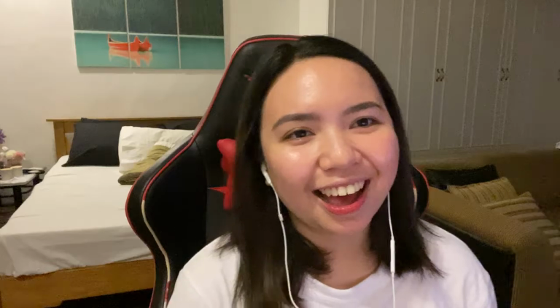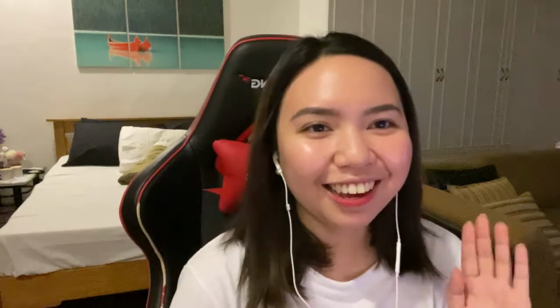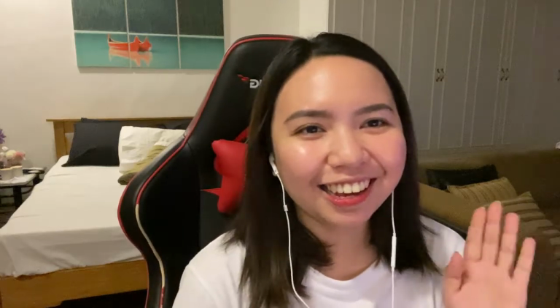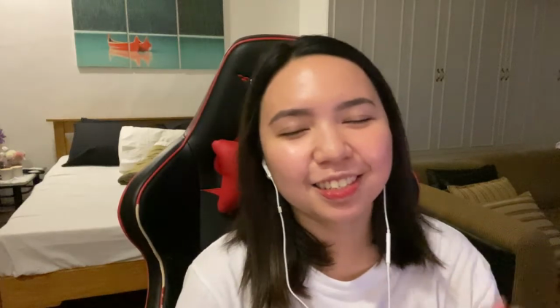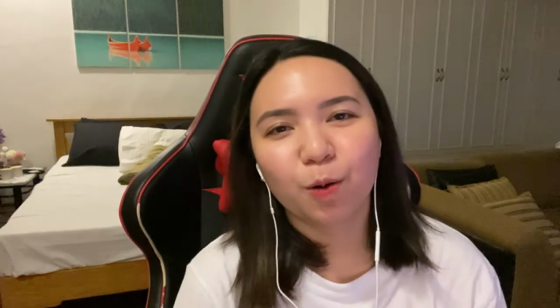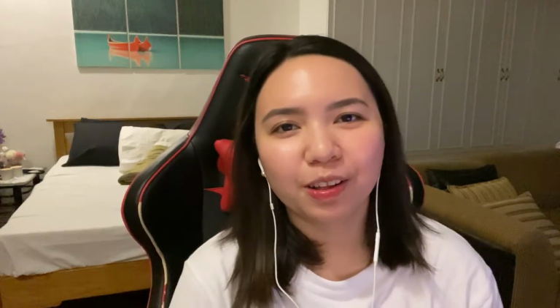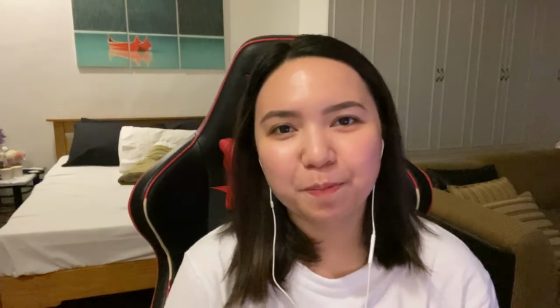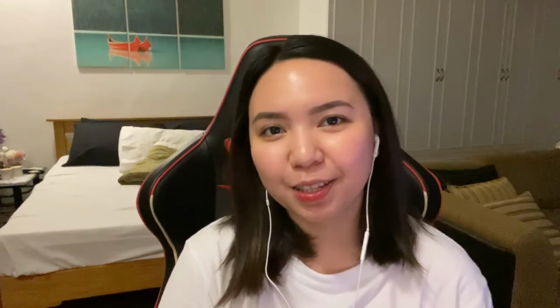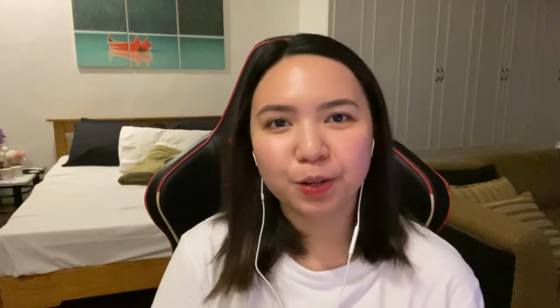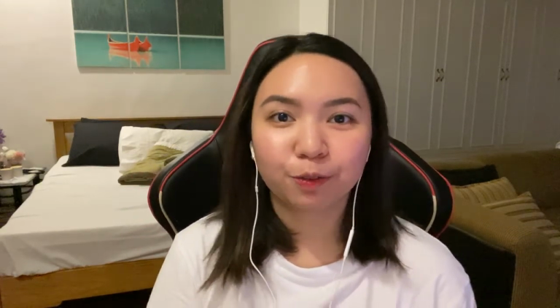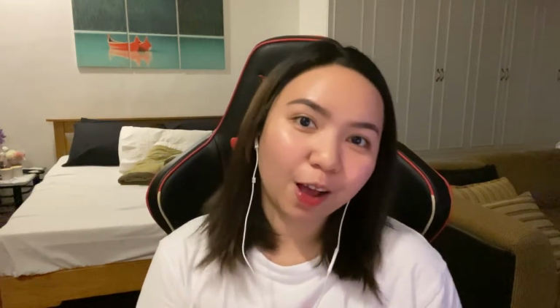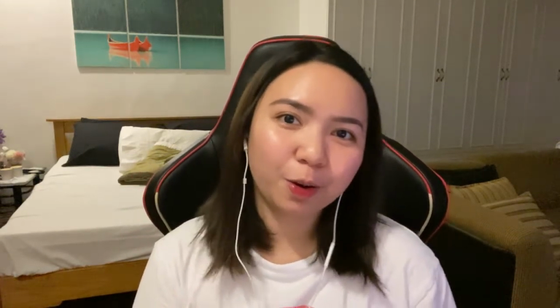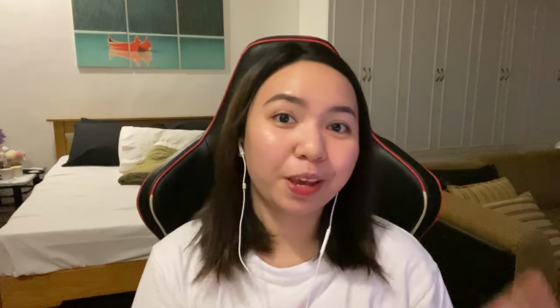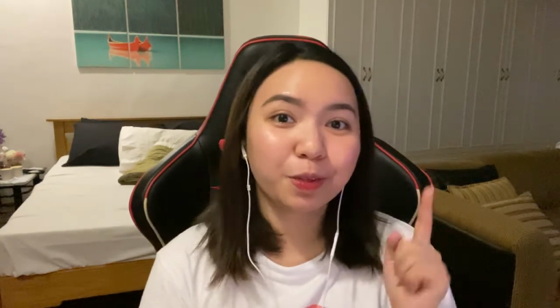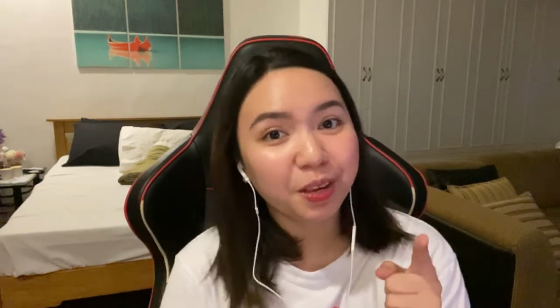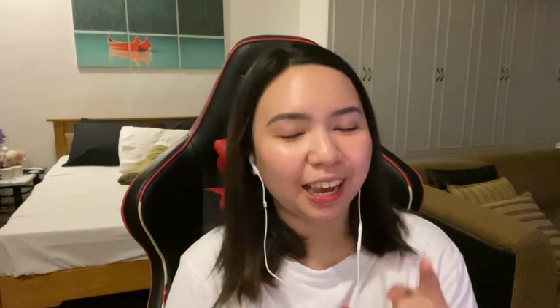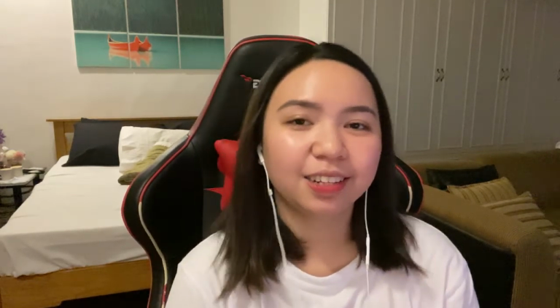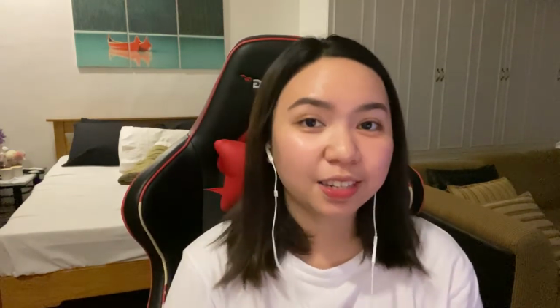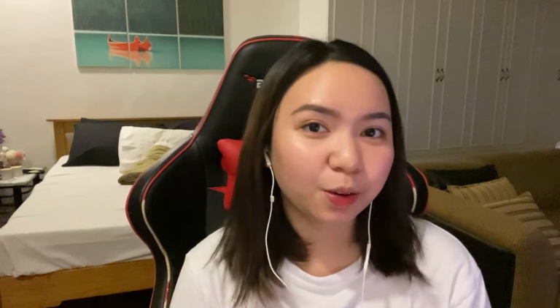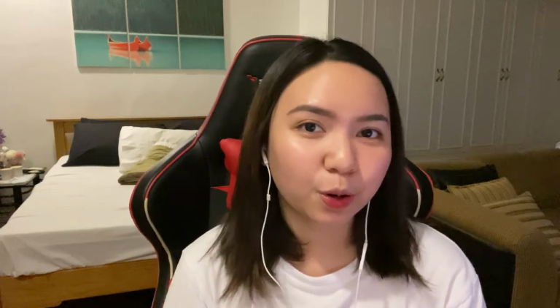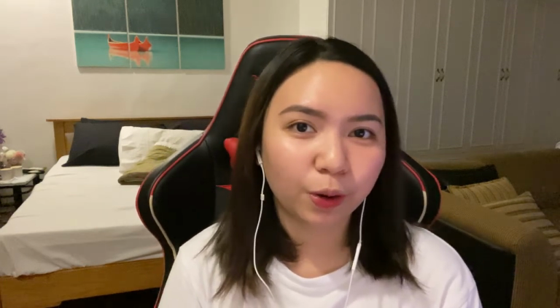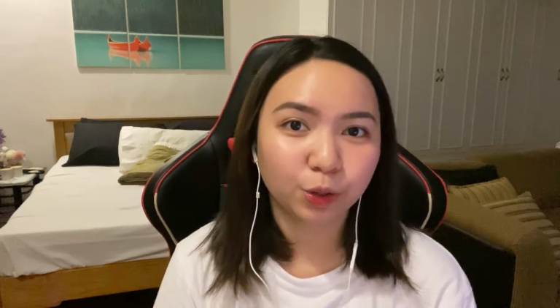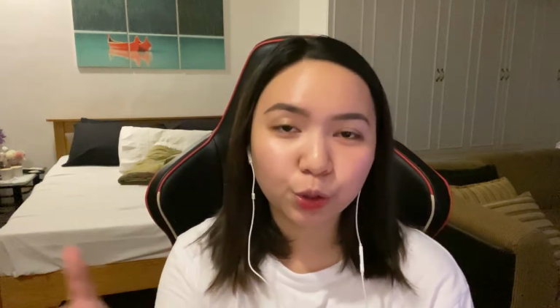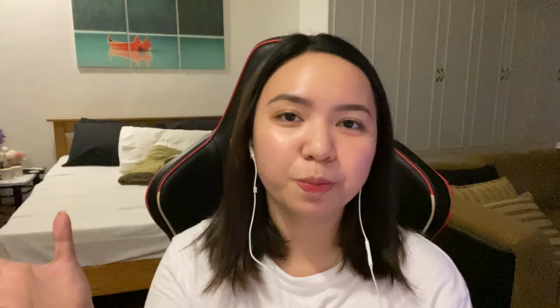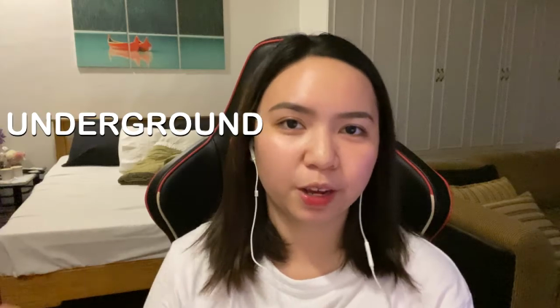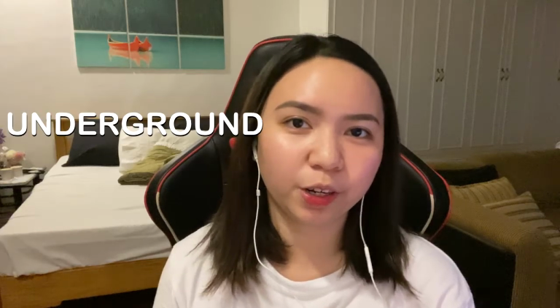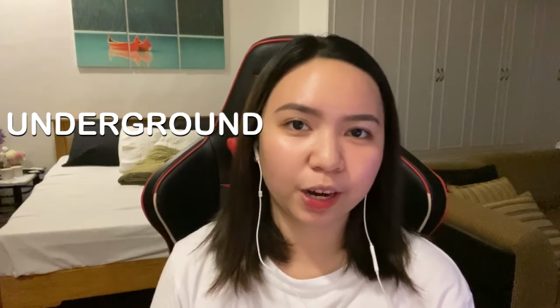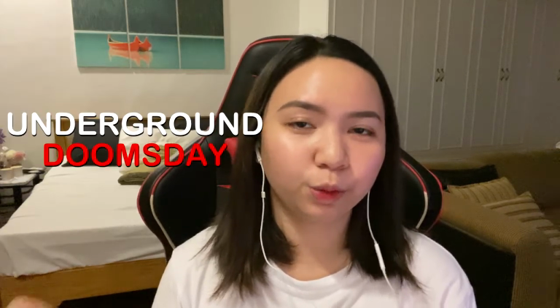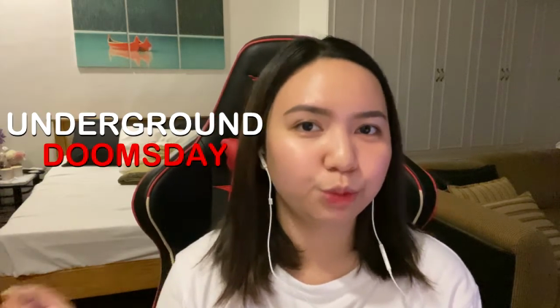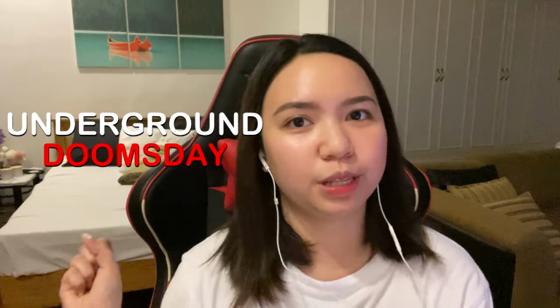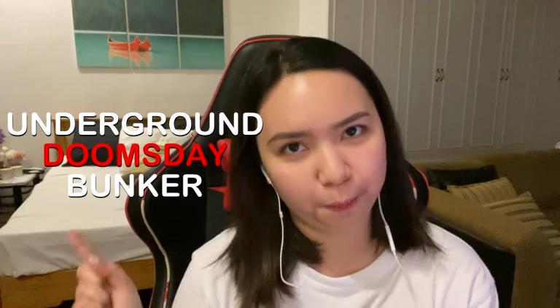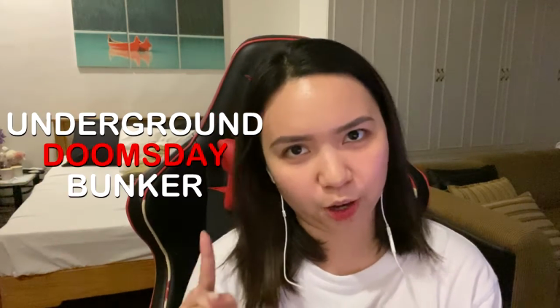Hi guys! Welcome back to another vlog with me, and today we're going to tour my underground doomsday bunker.